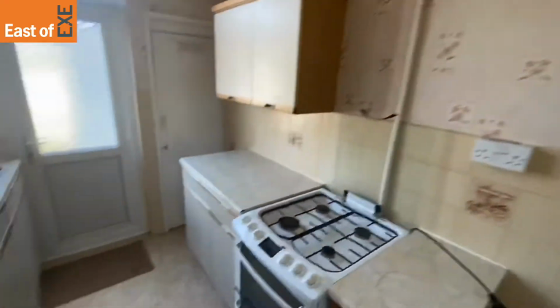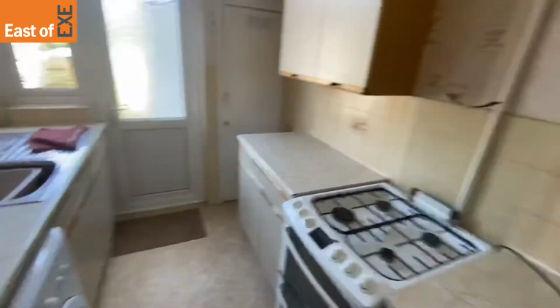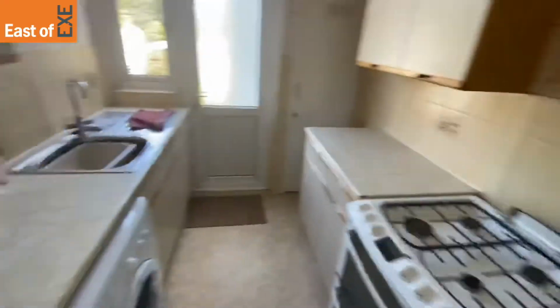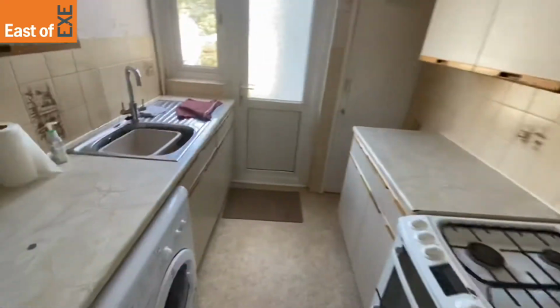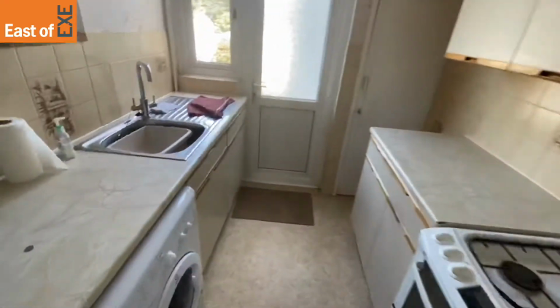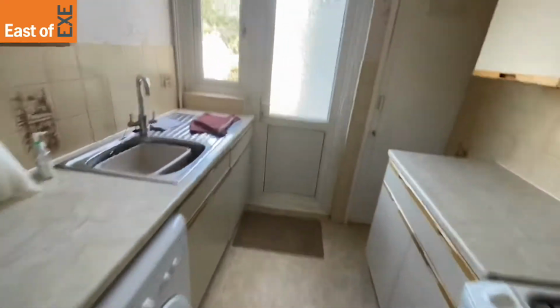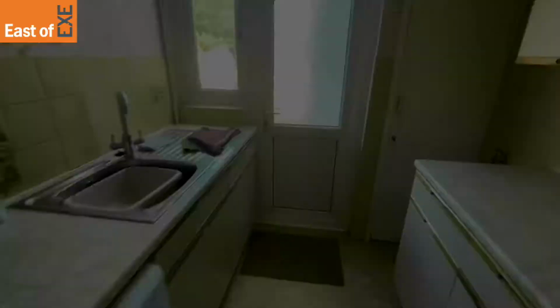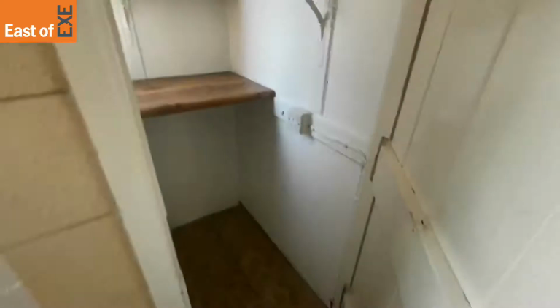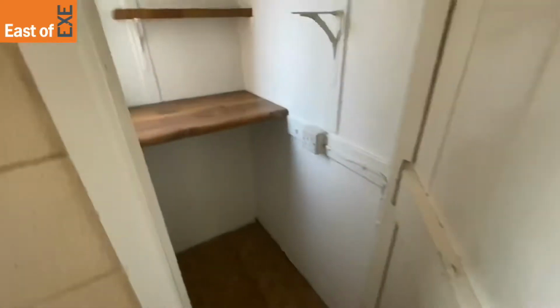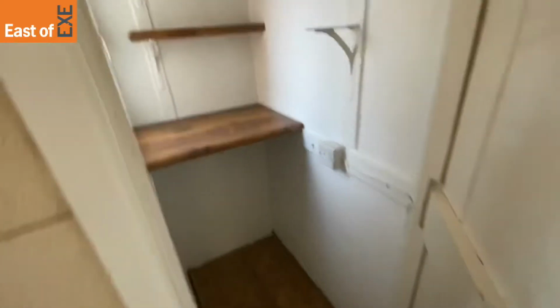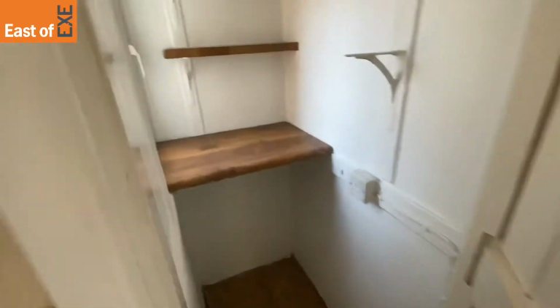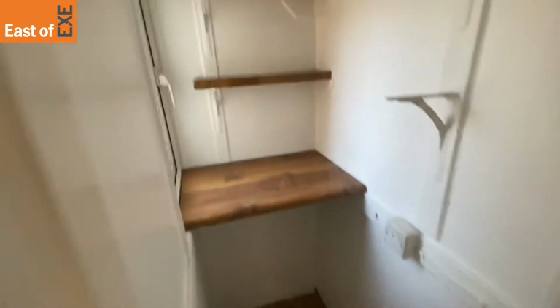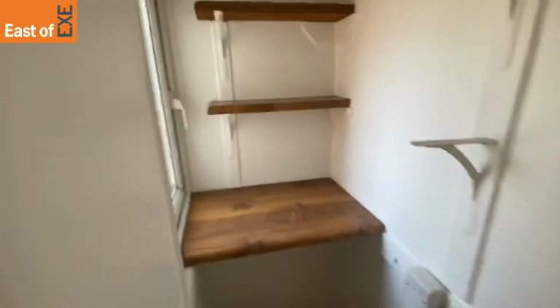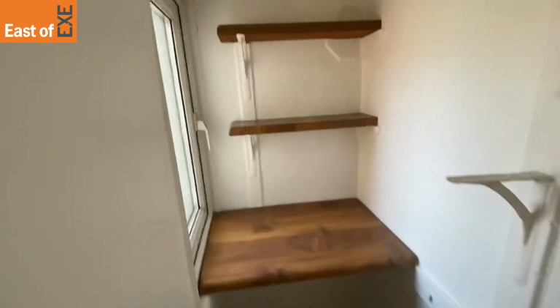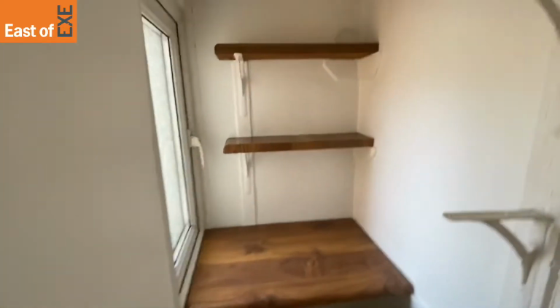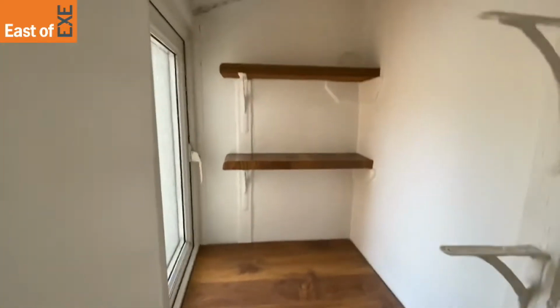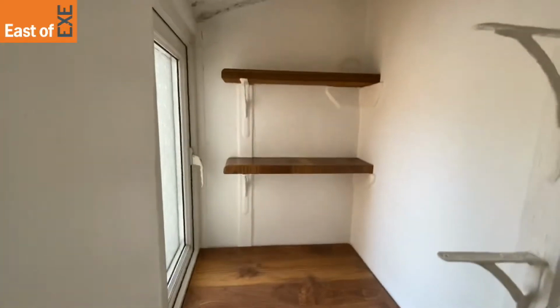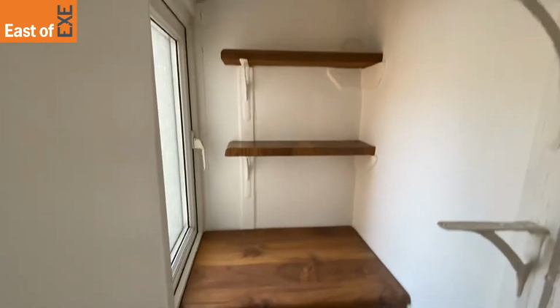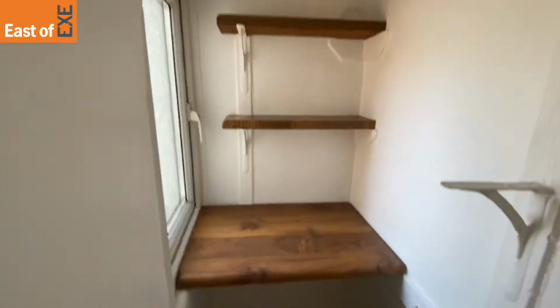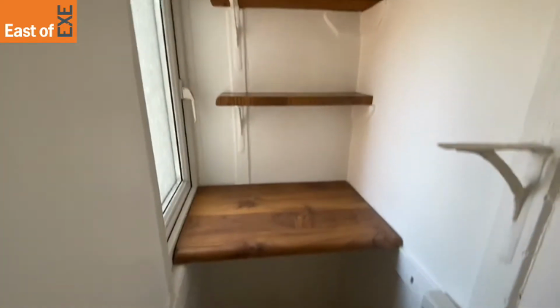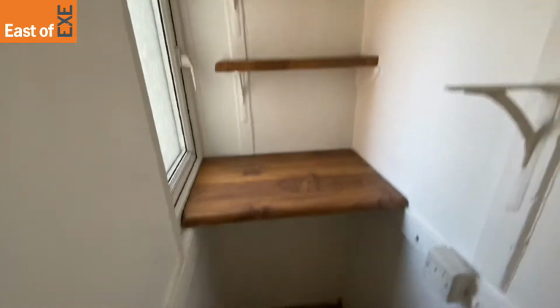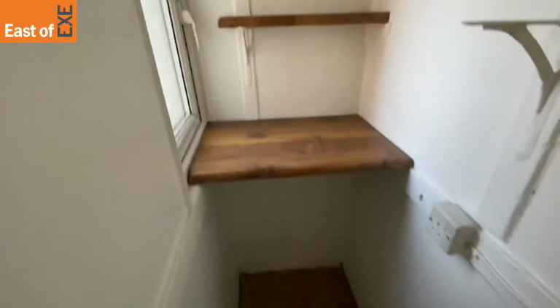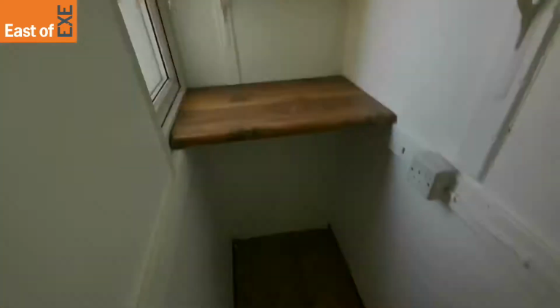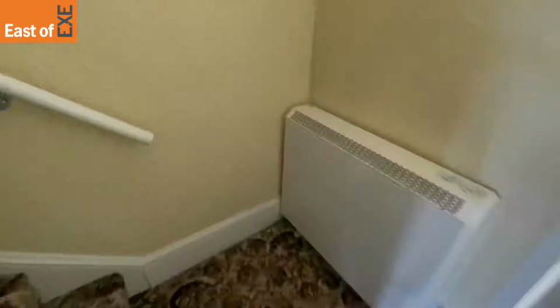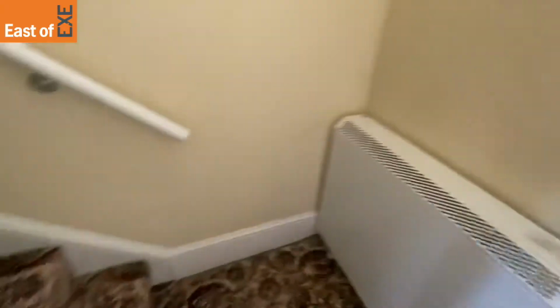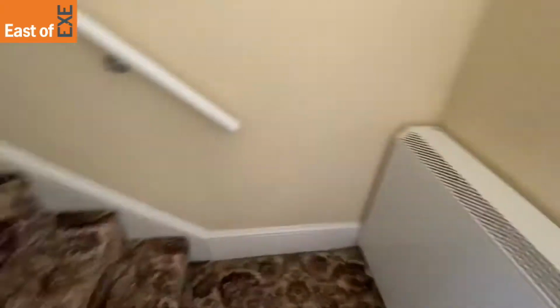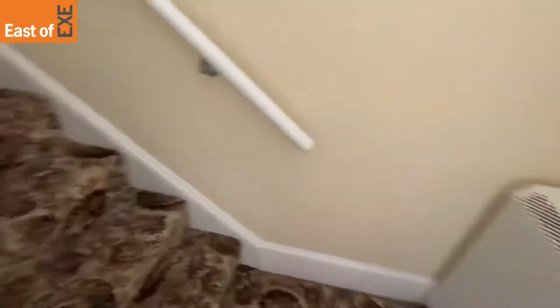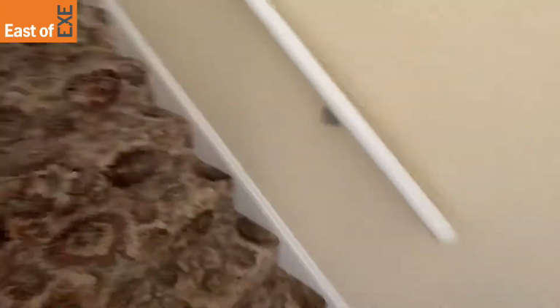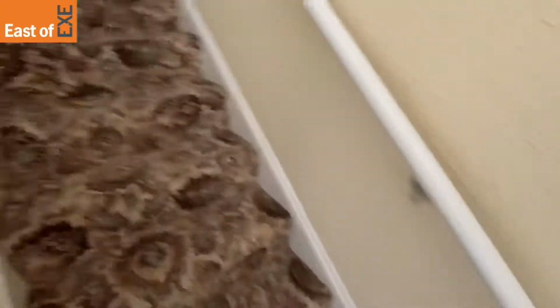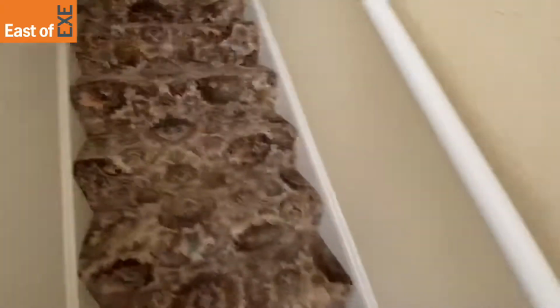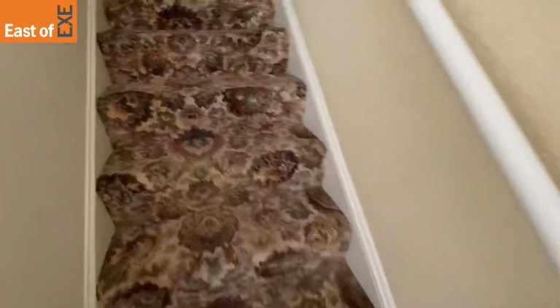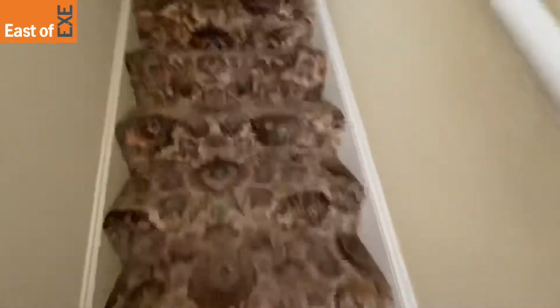Finally we have the kitchen. This has an understair storage cupboard and a utility cupboard — I'll show you here — along with the door out onto the rear garden.